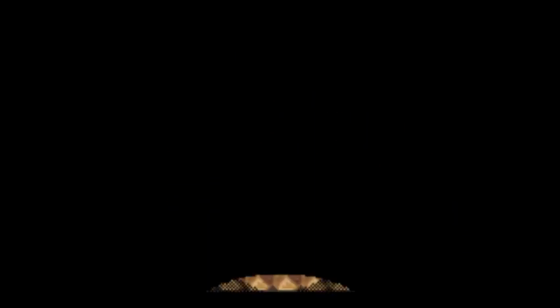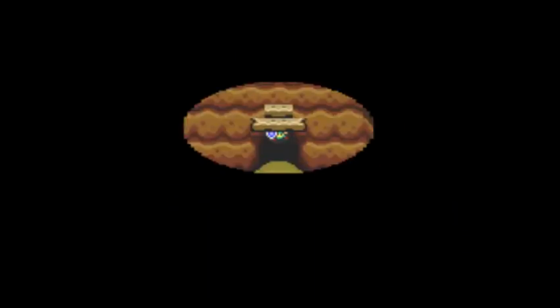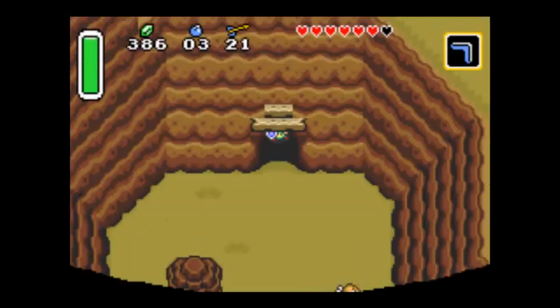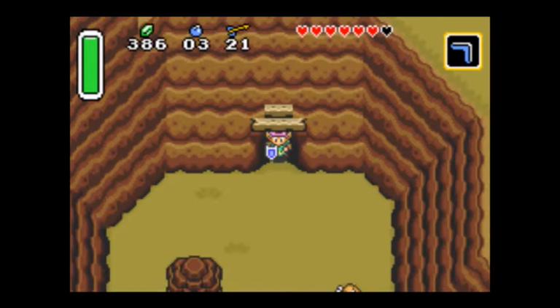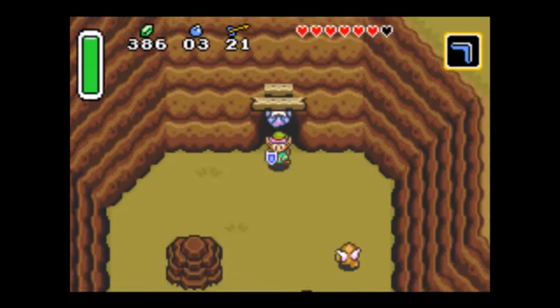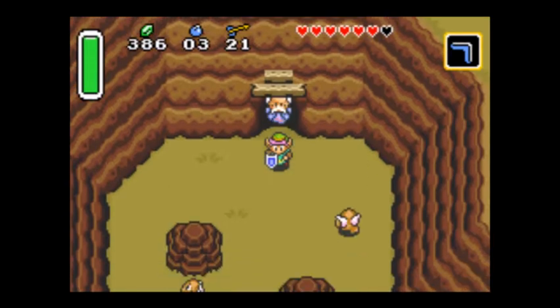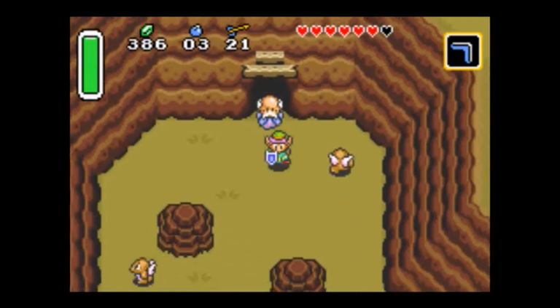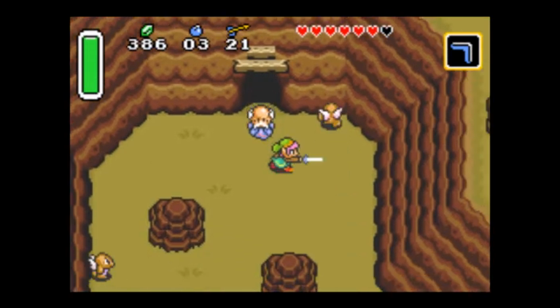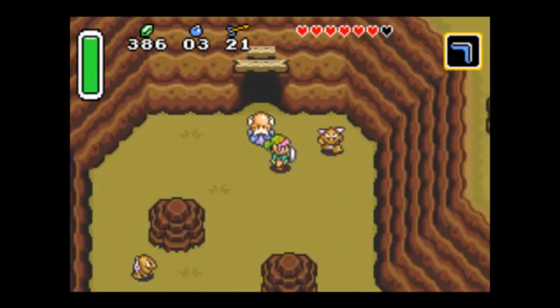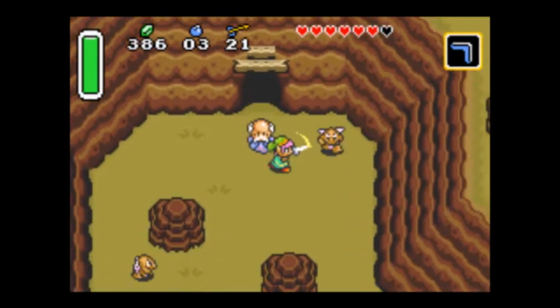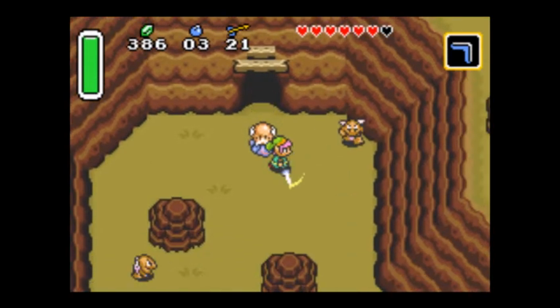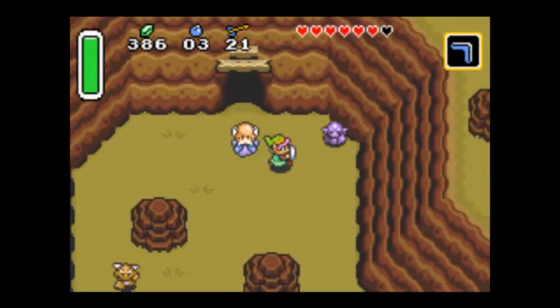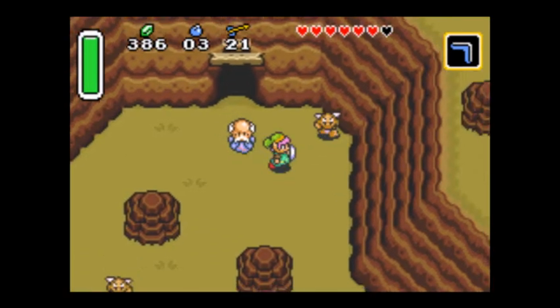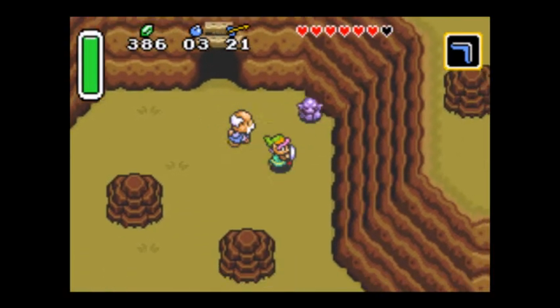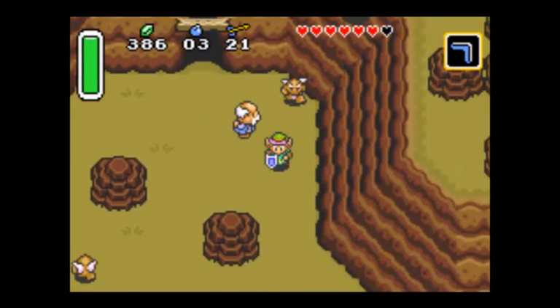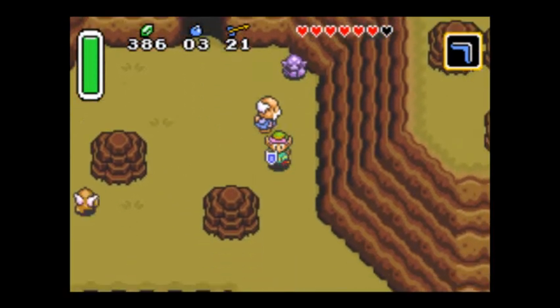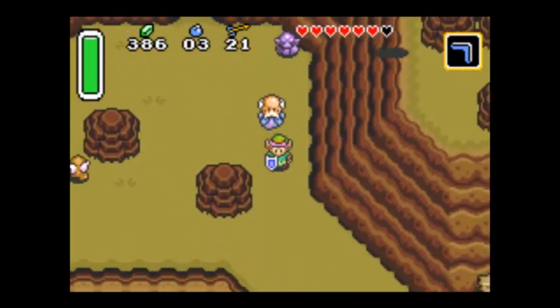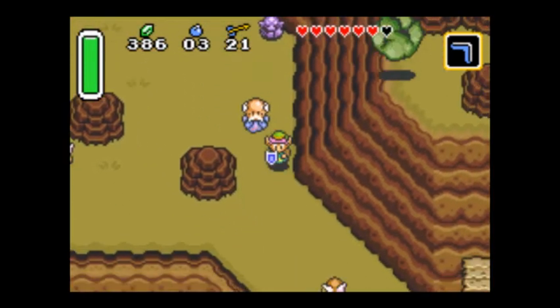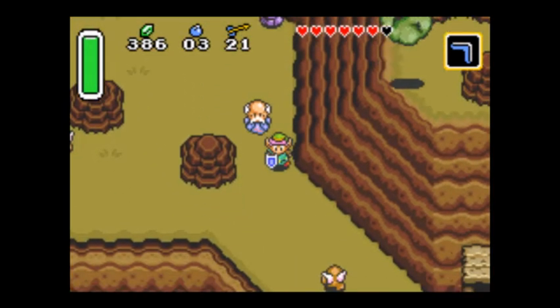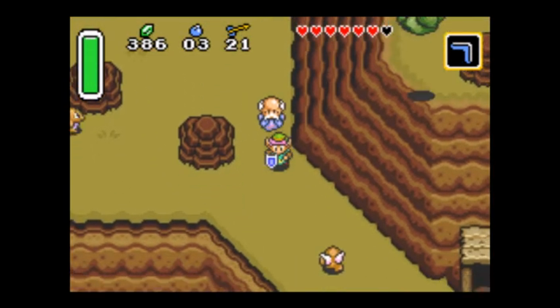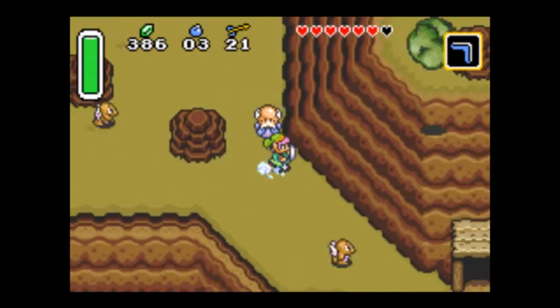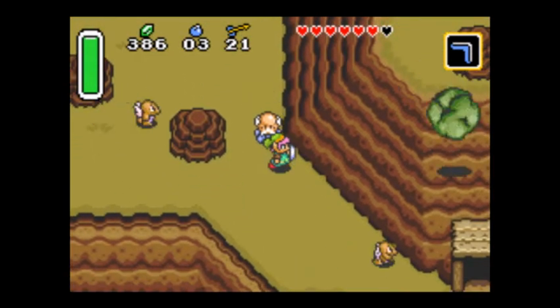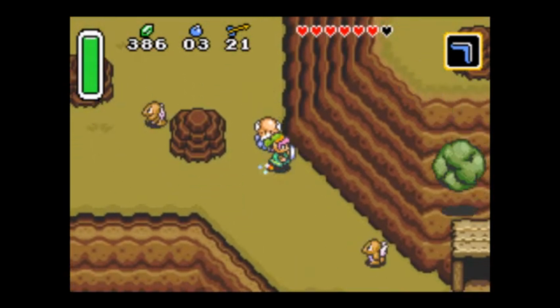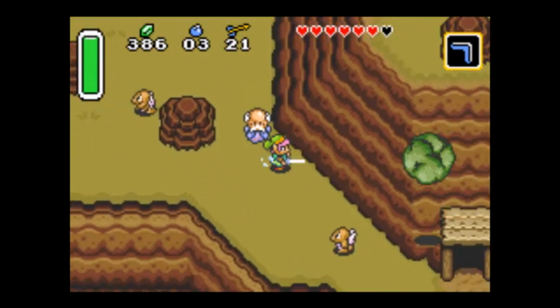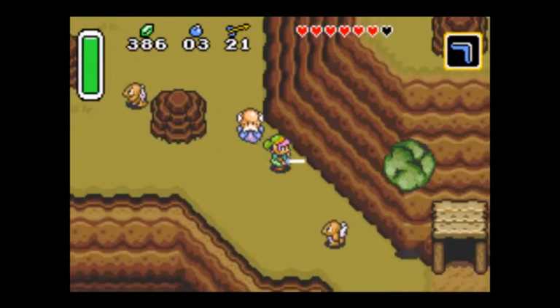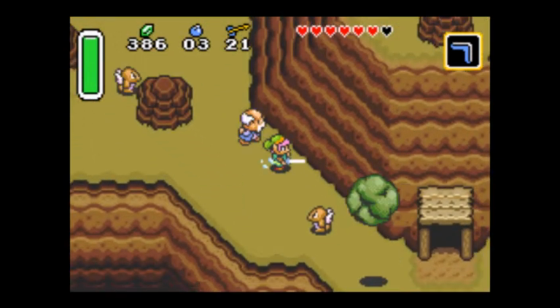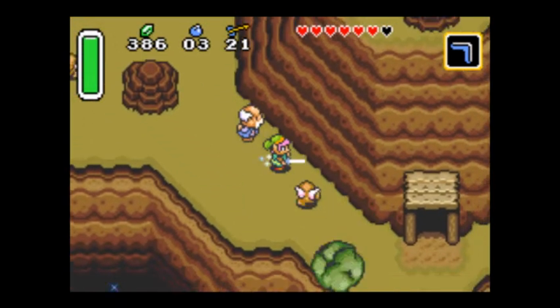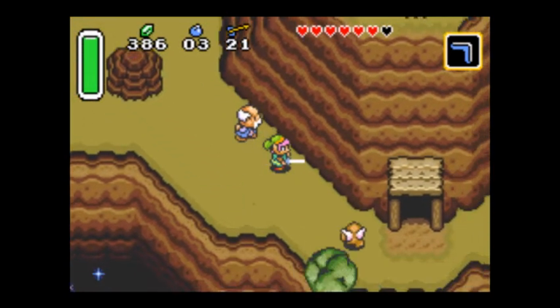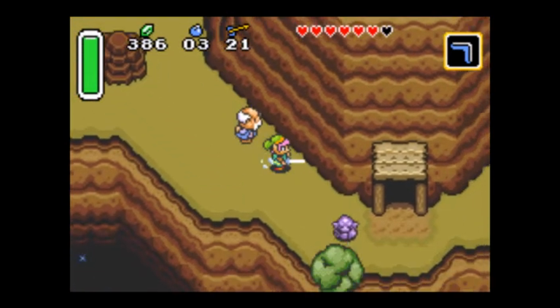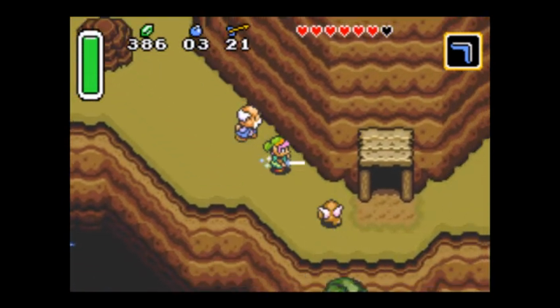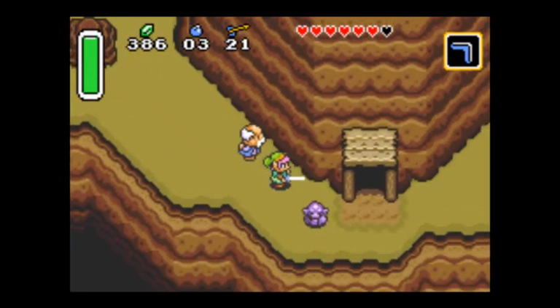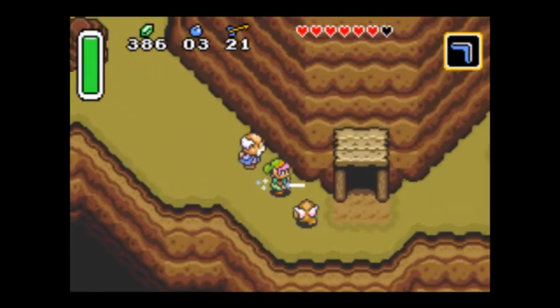And now we're on the mountain. These enemies just turn to stone when you hit them - they can't die, not that I'm aware of.